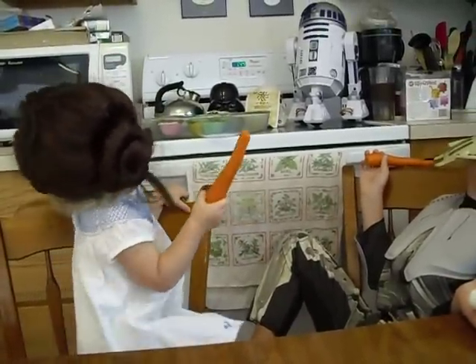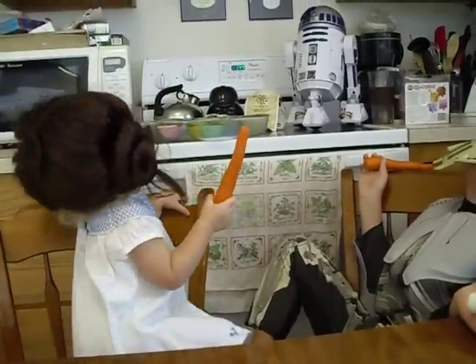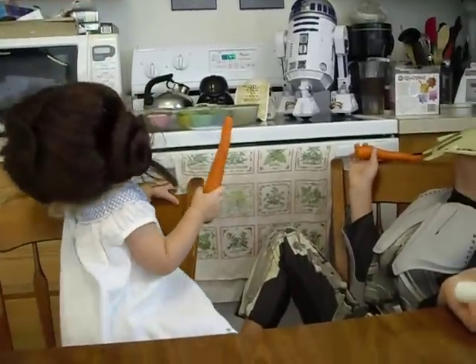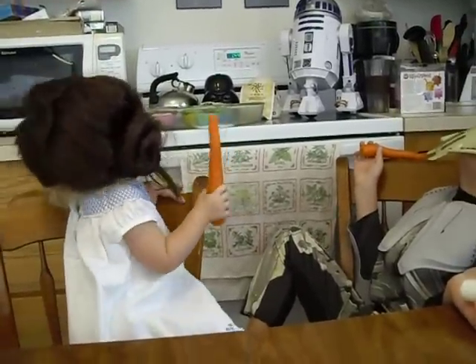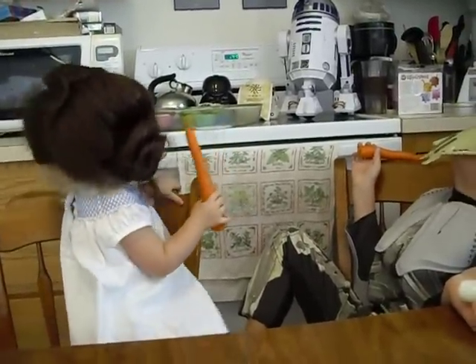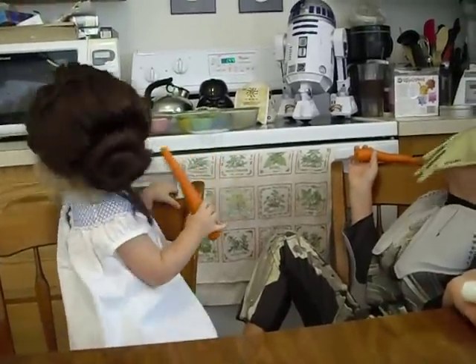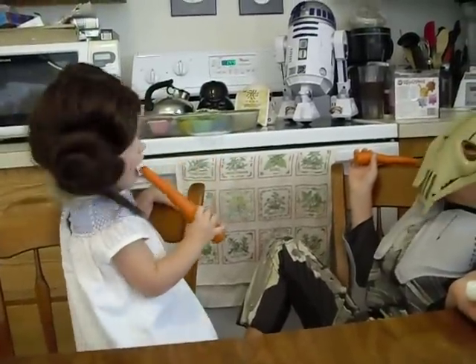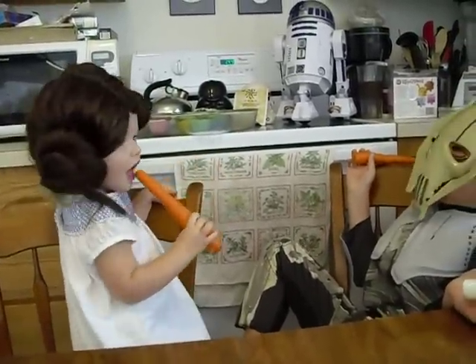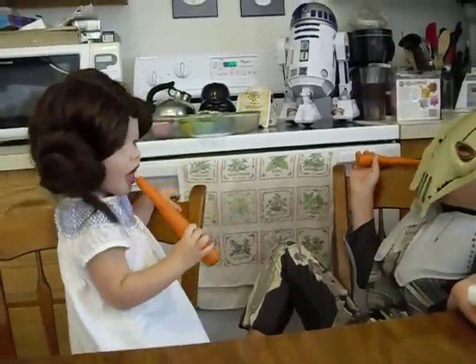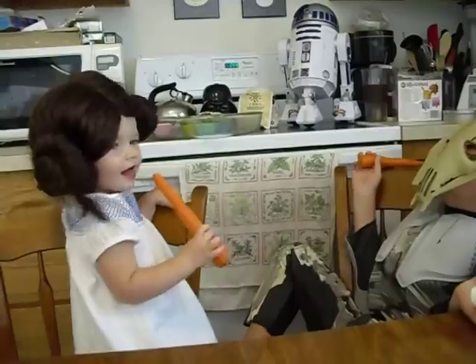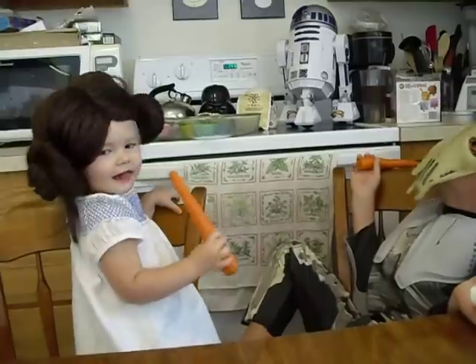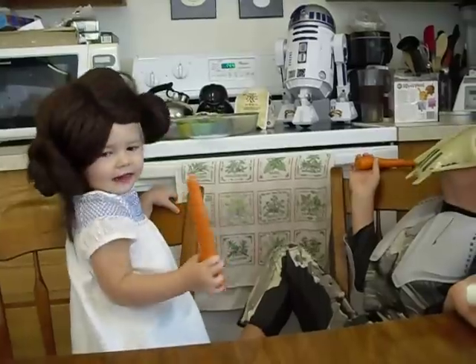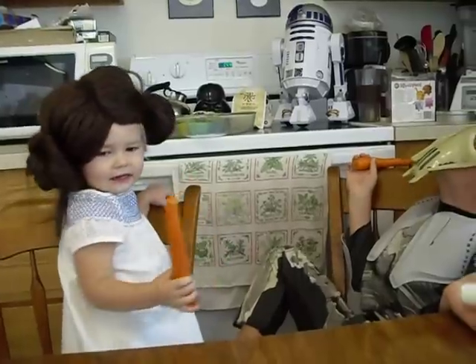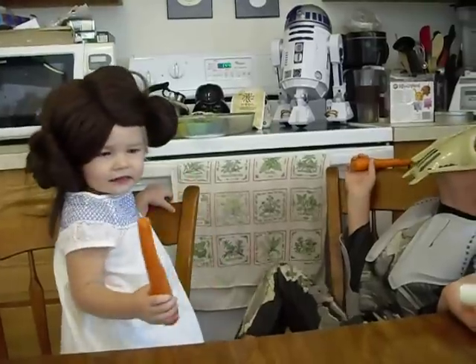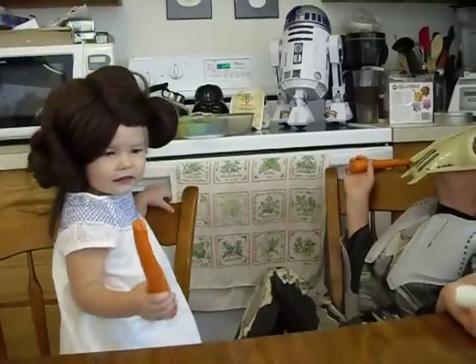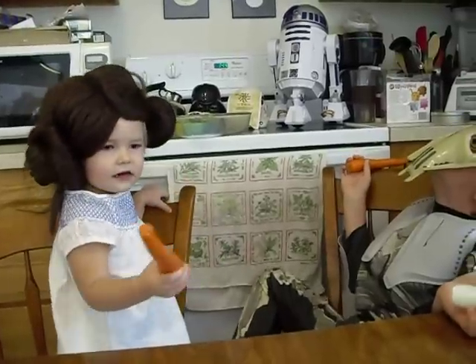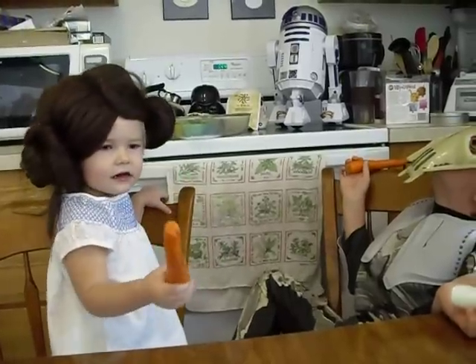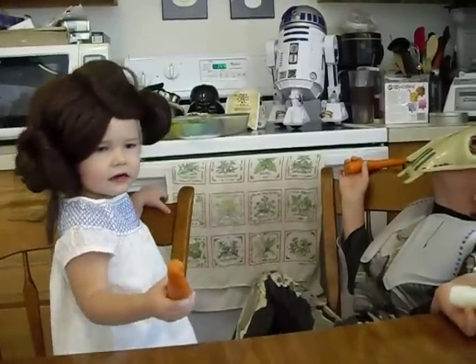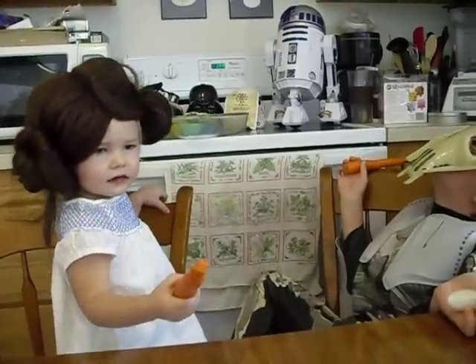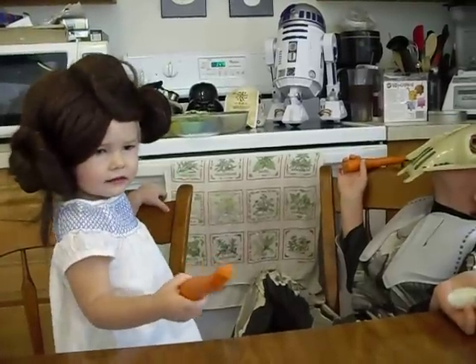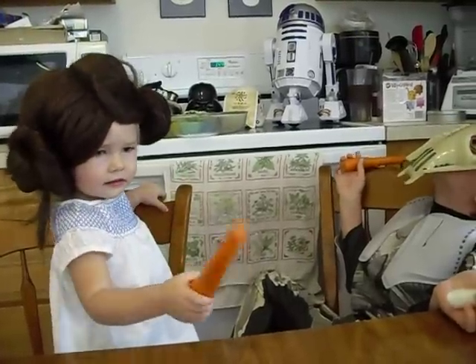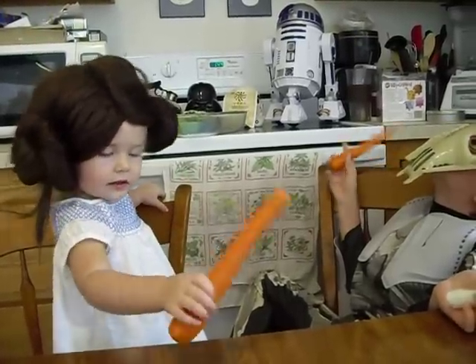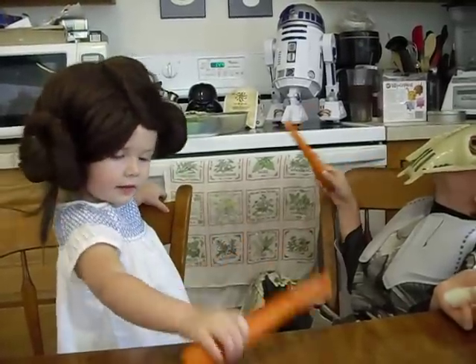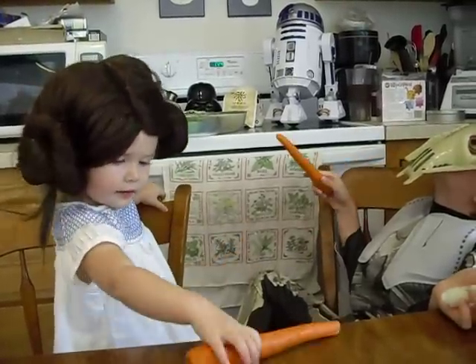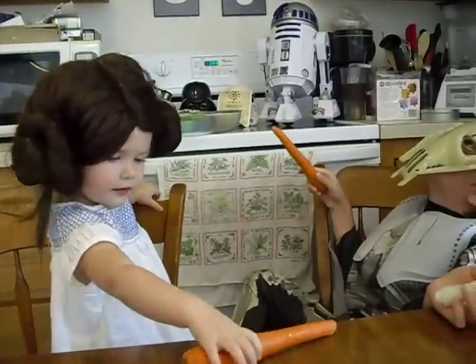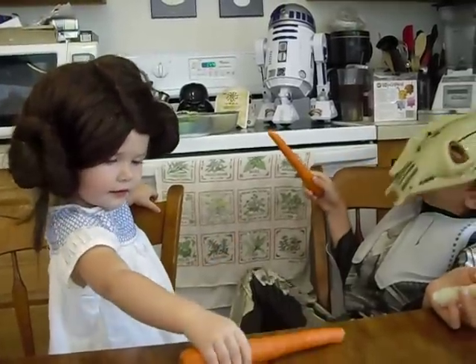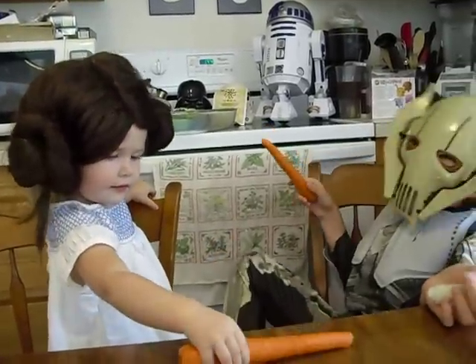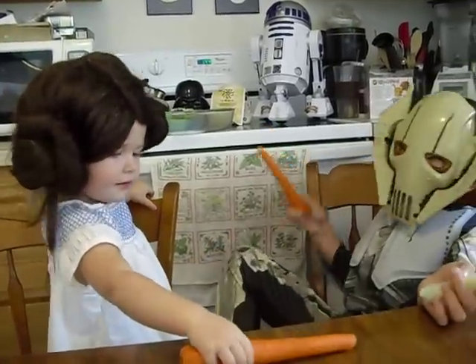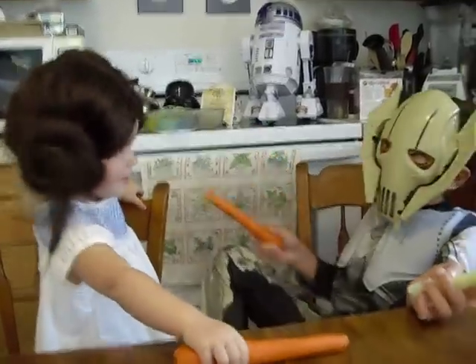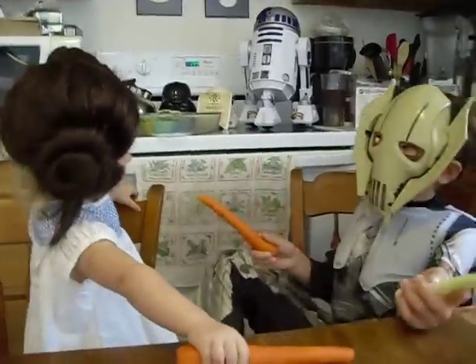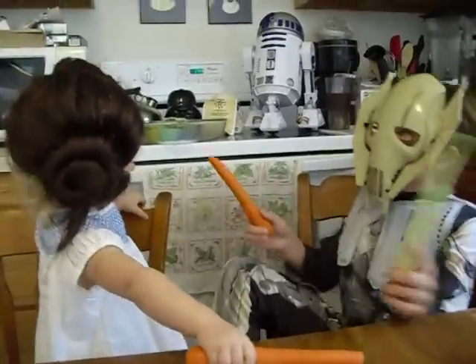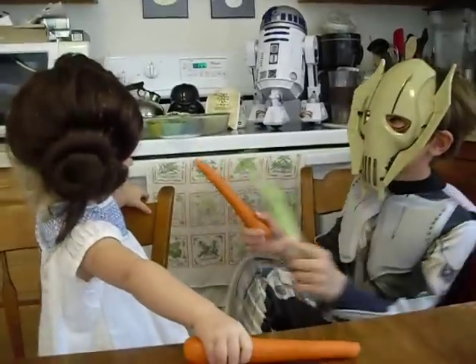Have a great day! Bye! And if you get a chance to try our Star Wars cupcakes, let me know. Bye!